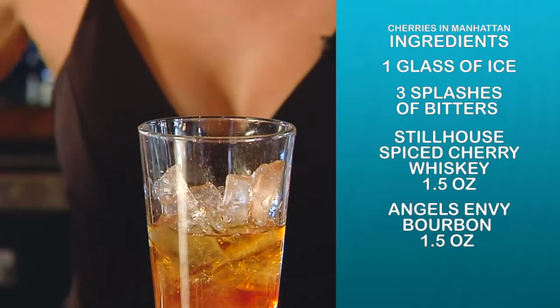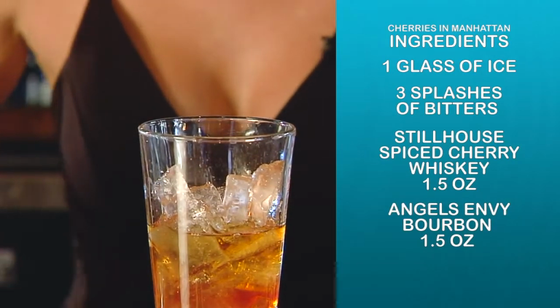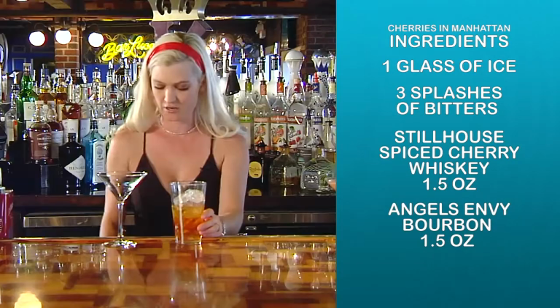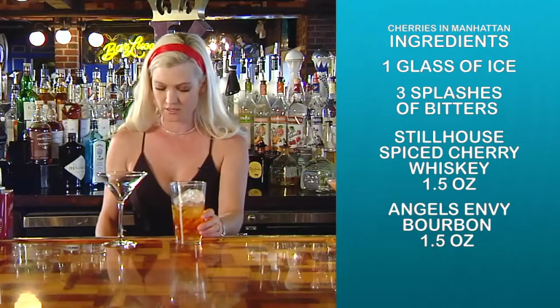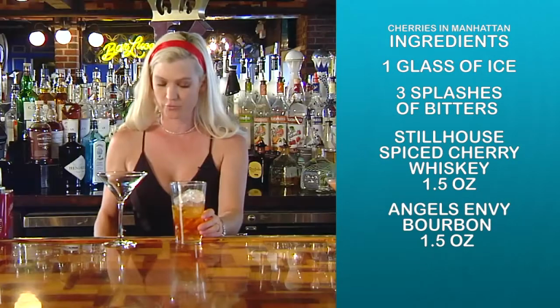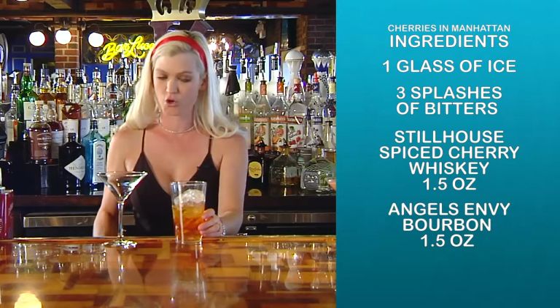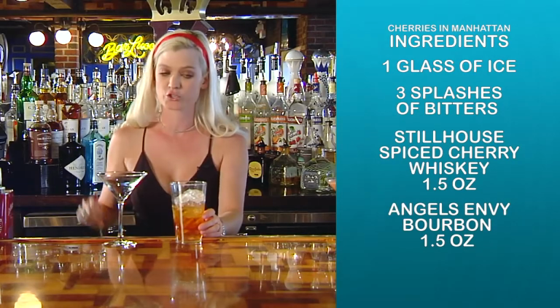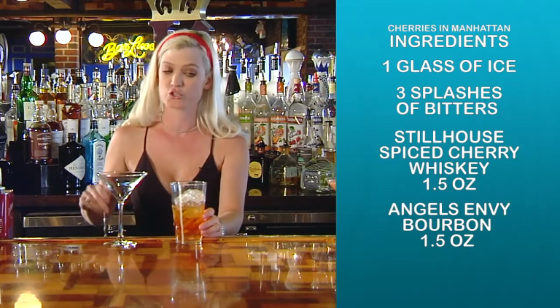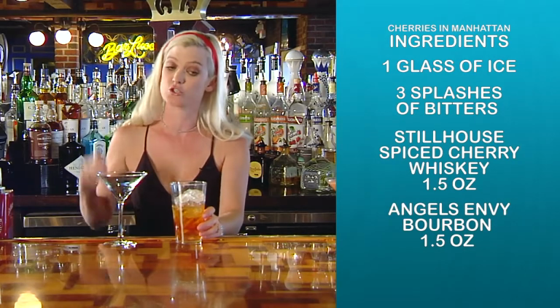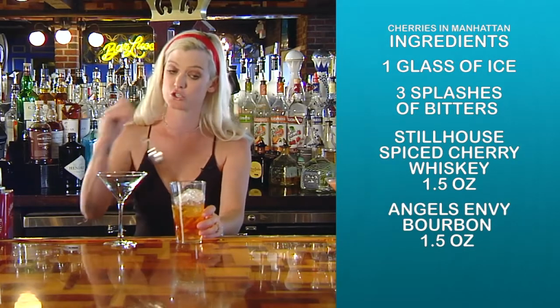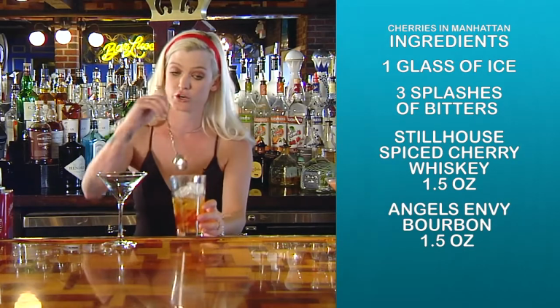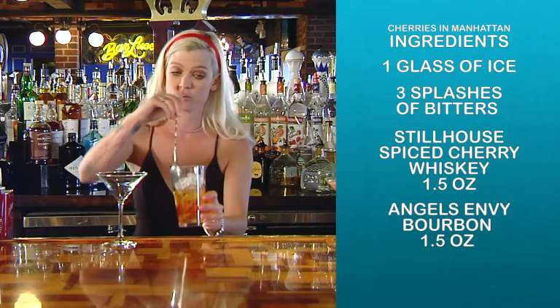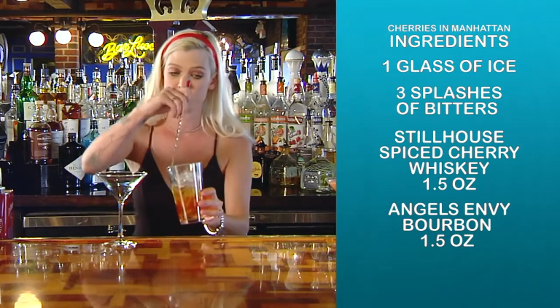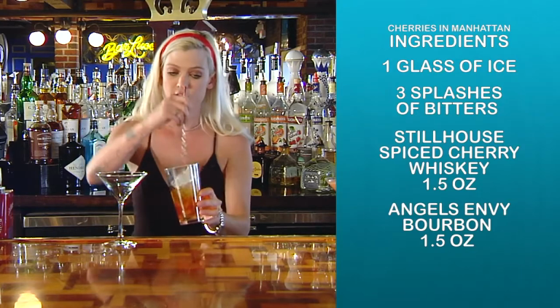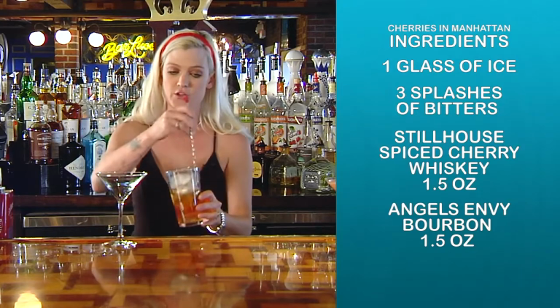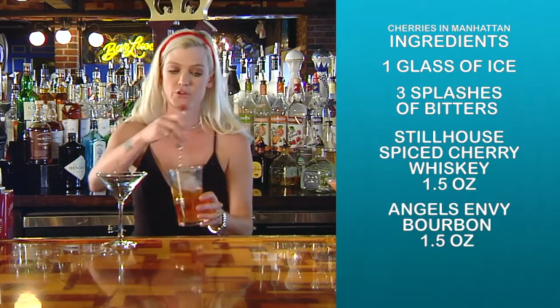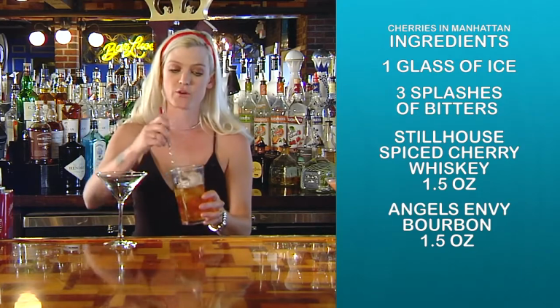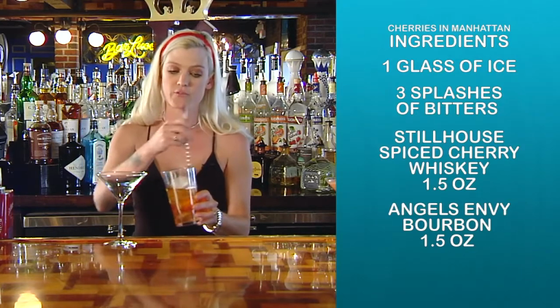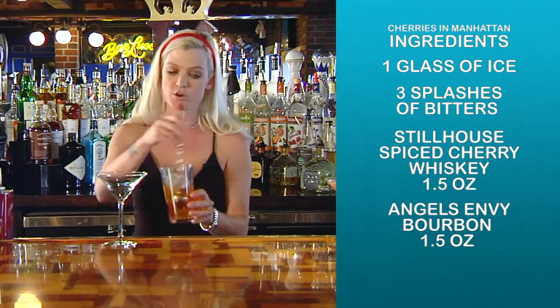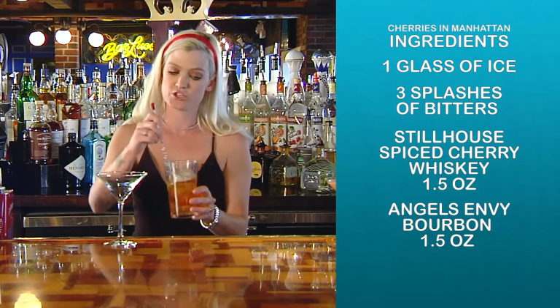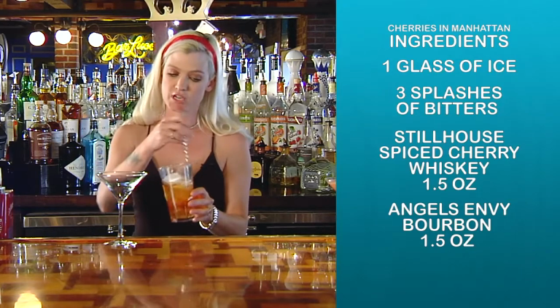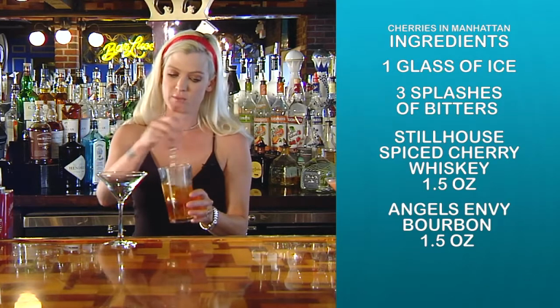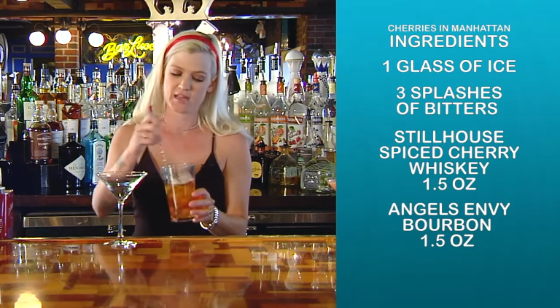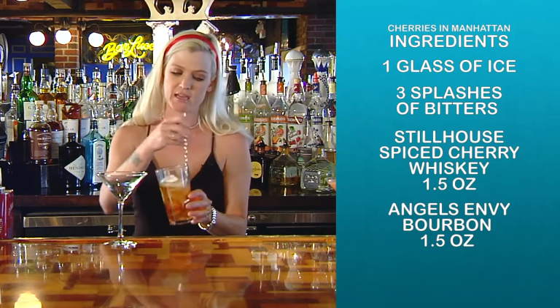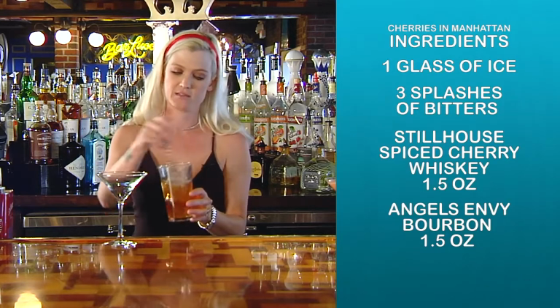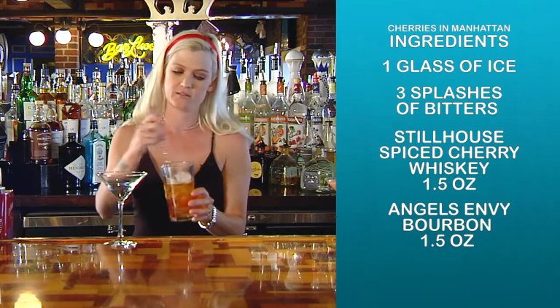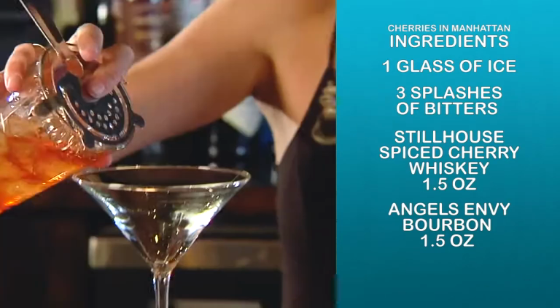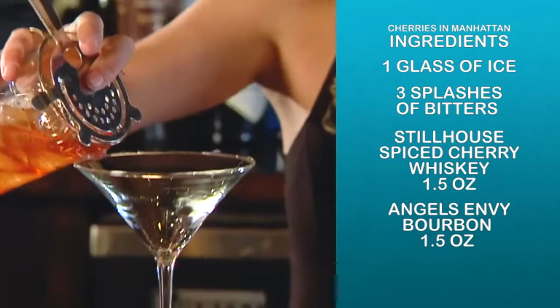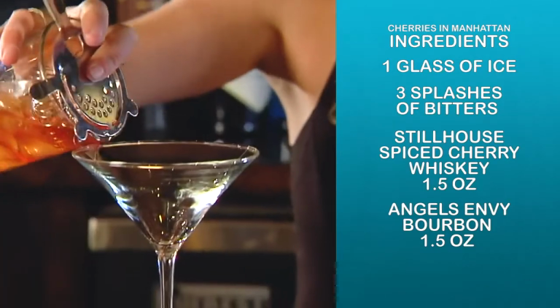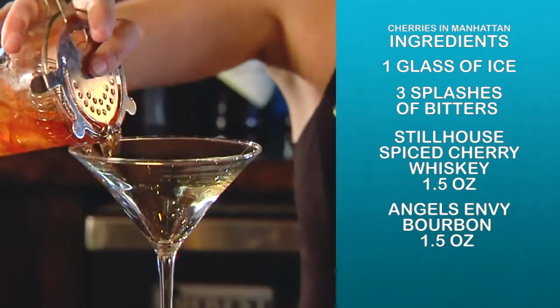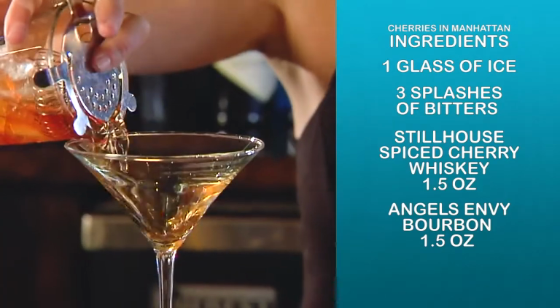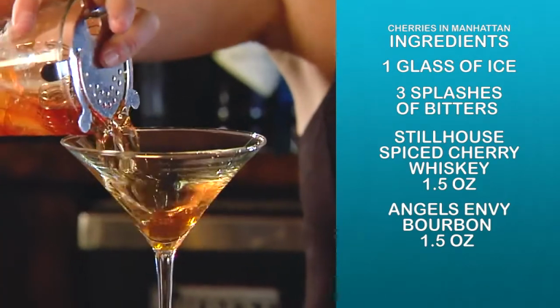It's very important to stir. You don't ever want to shake a Manhattan. Just strain it.